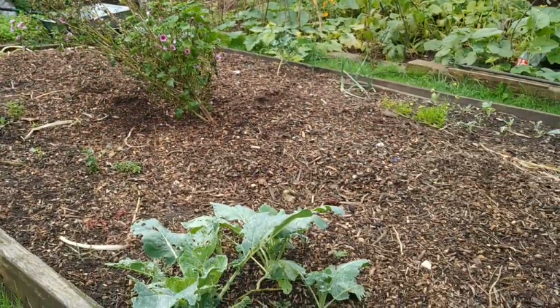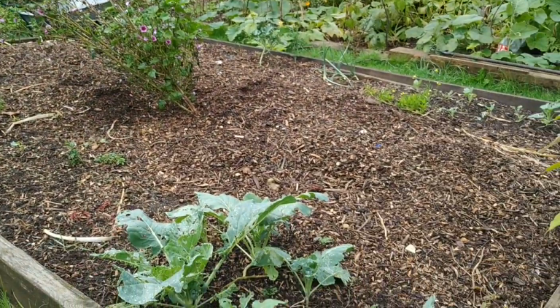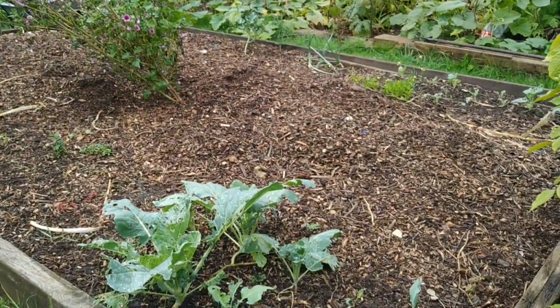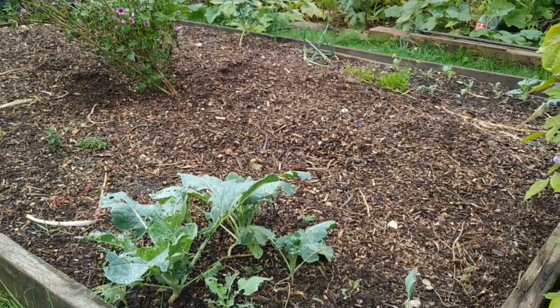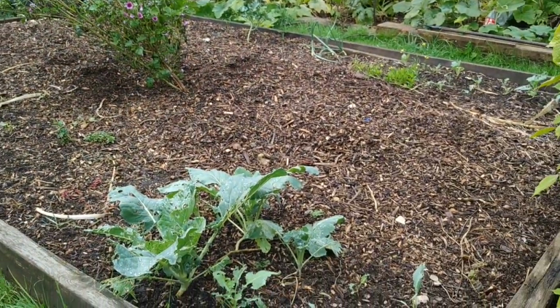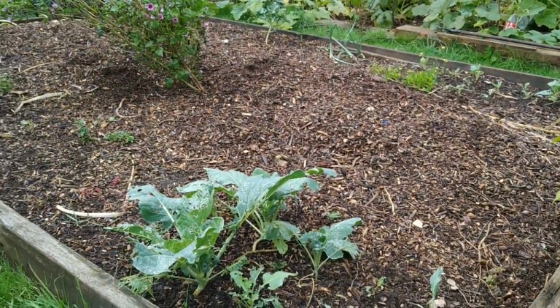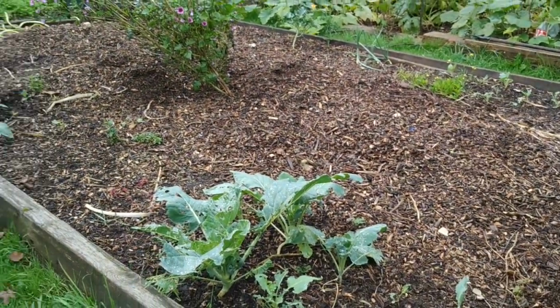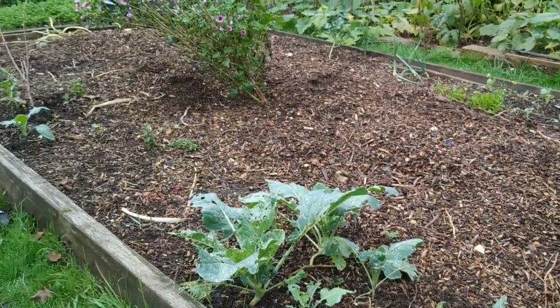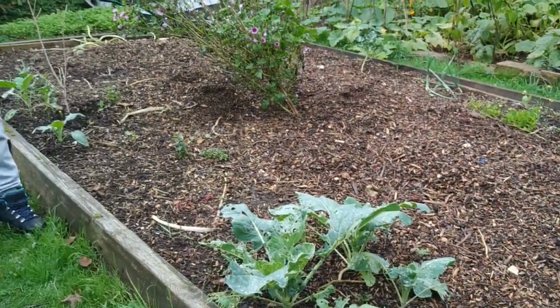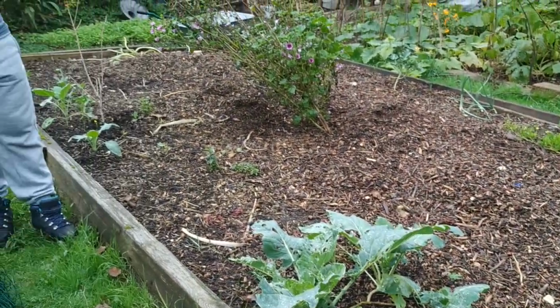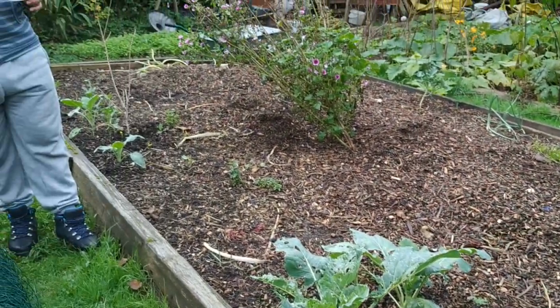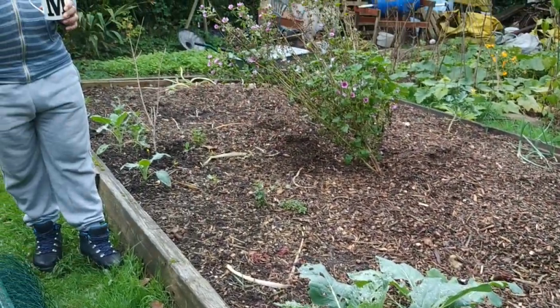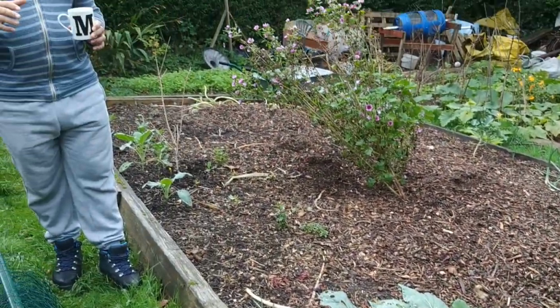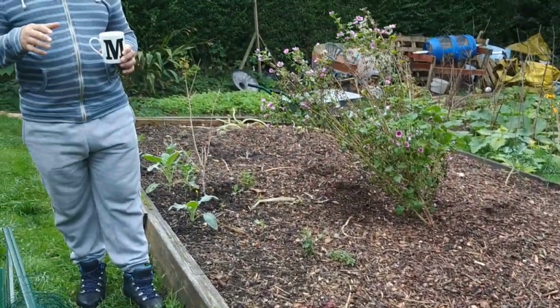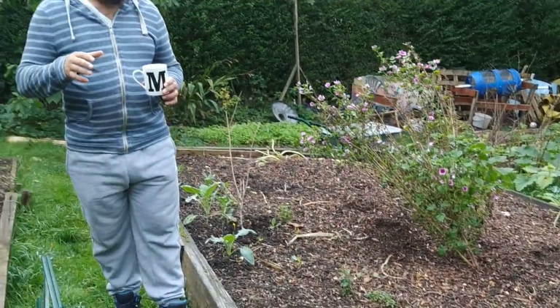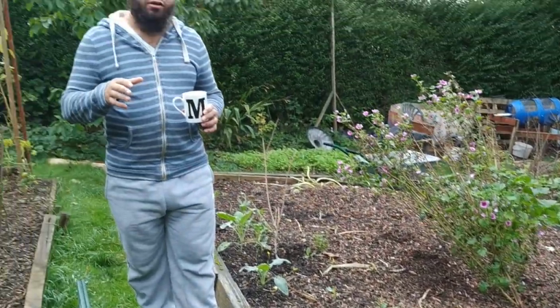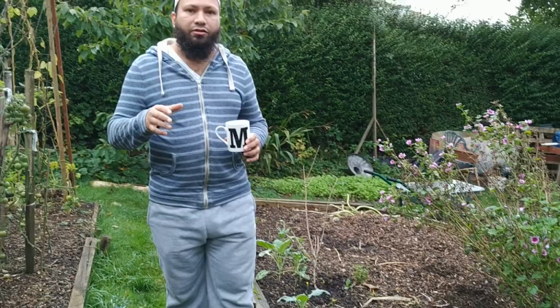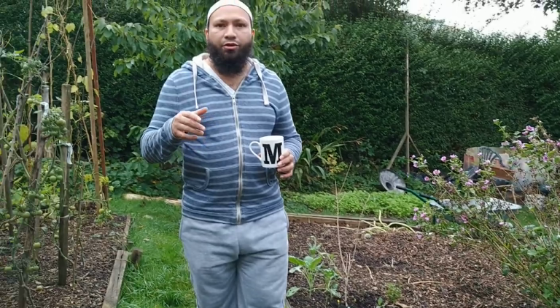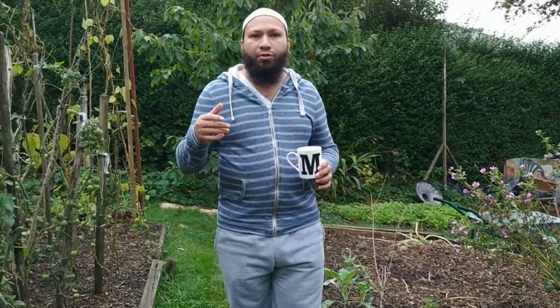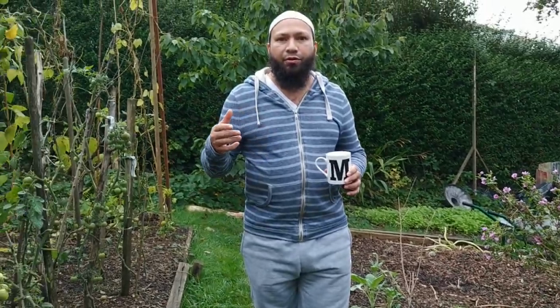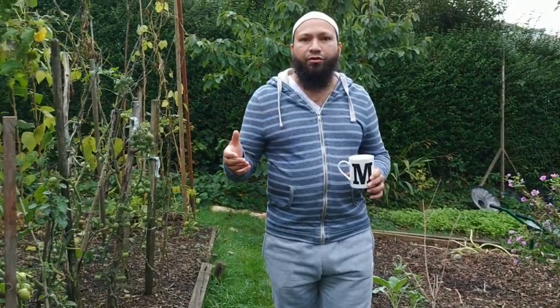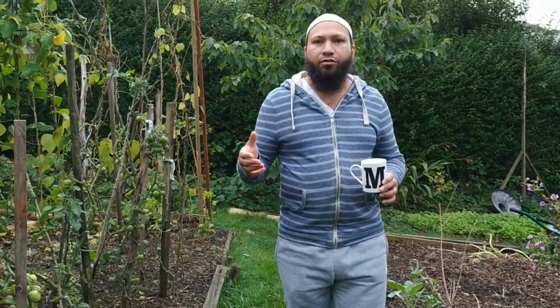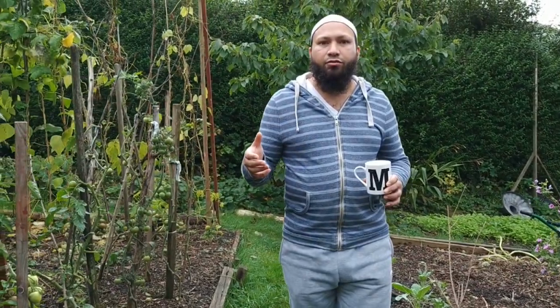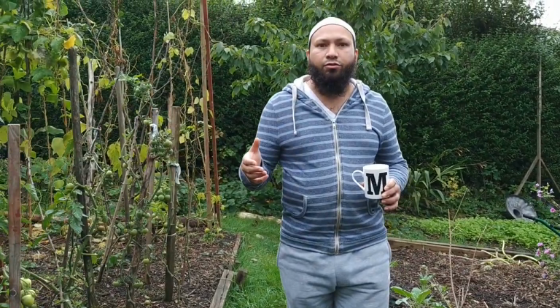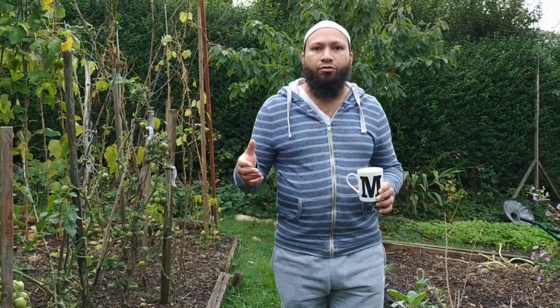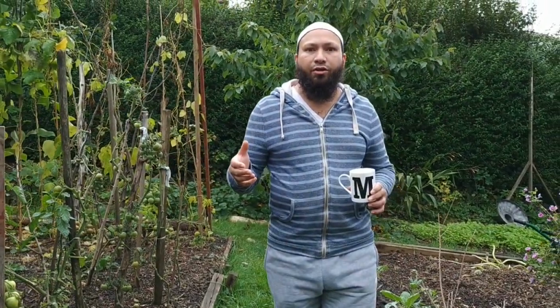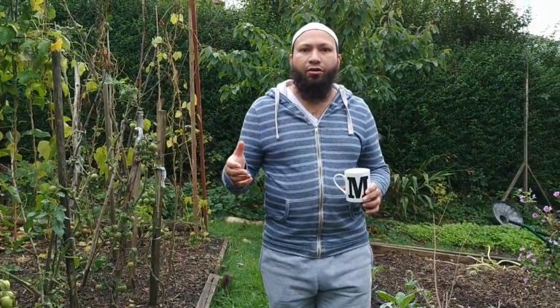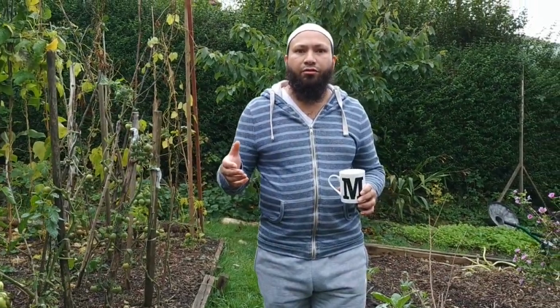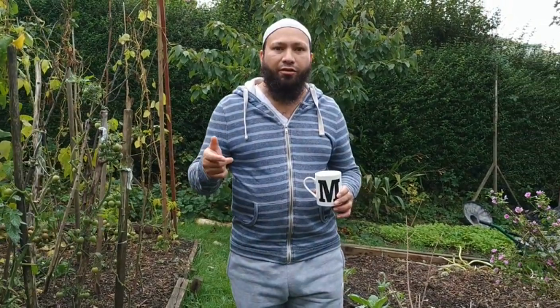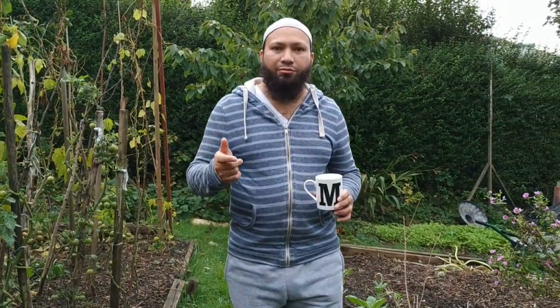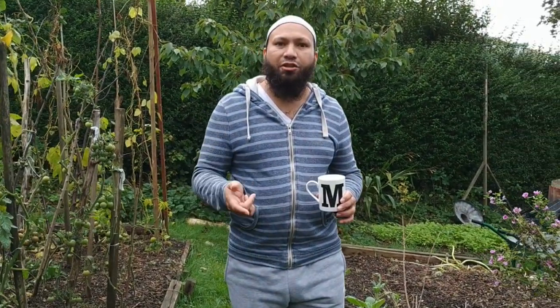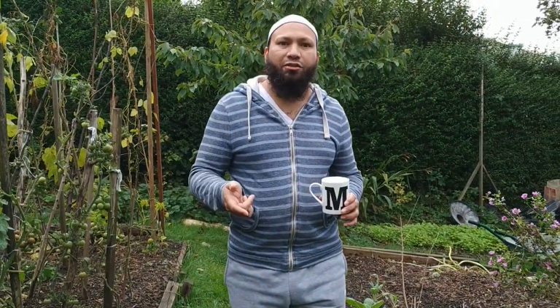And the thing that I'm going to use to prepare this bed is my favourite tools from the garden — that's my chickens.